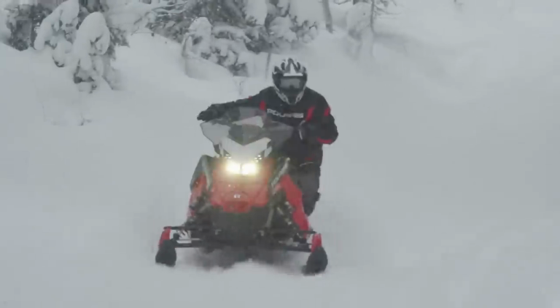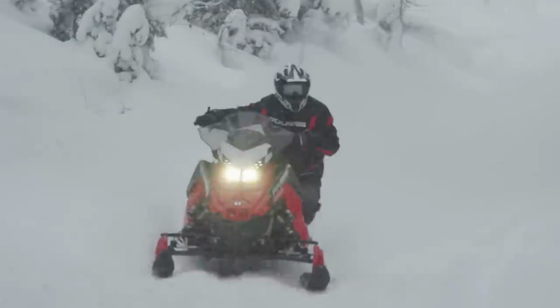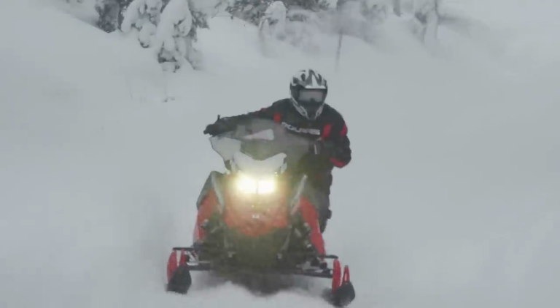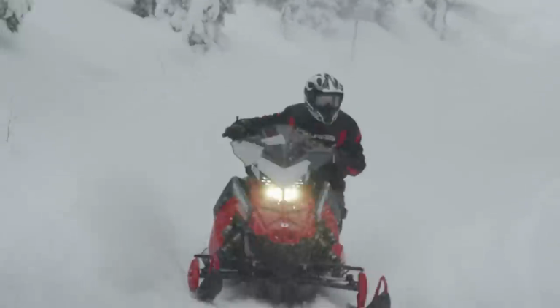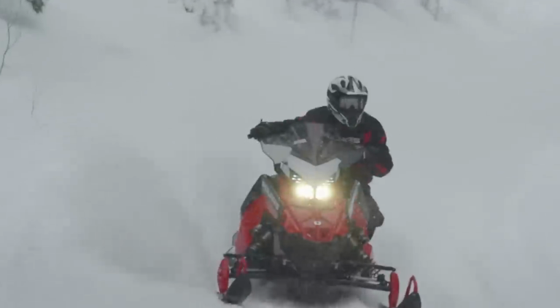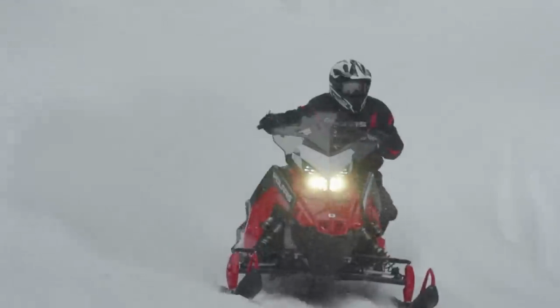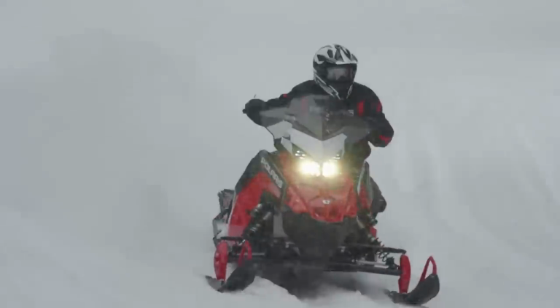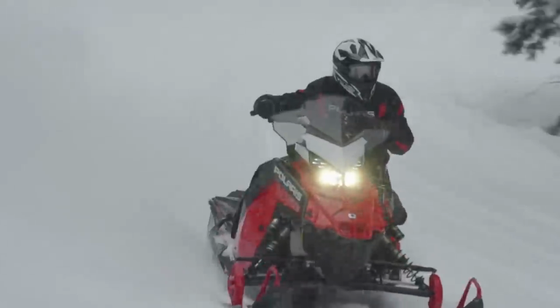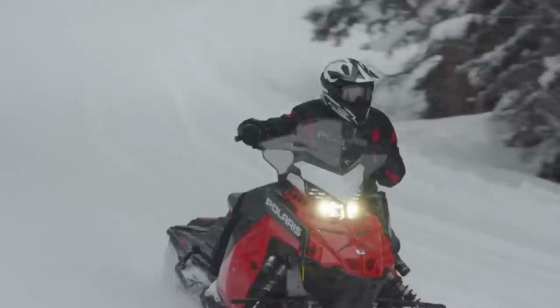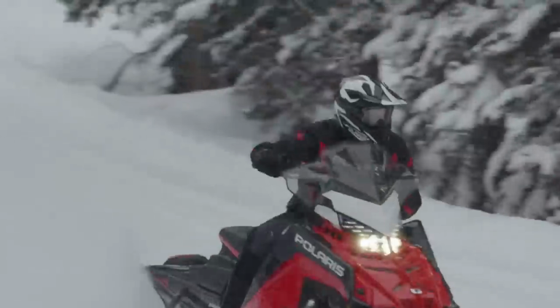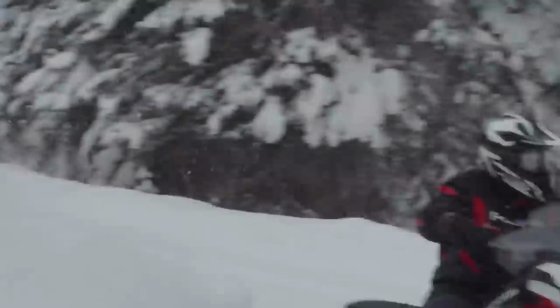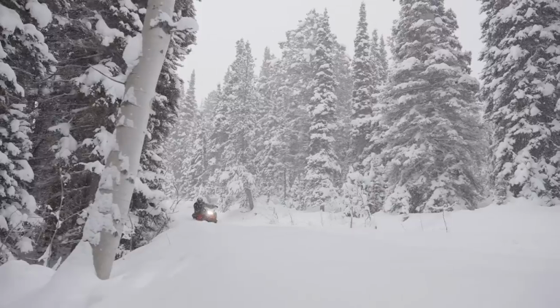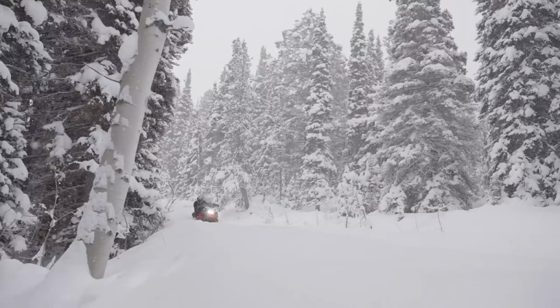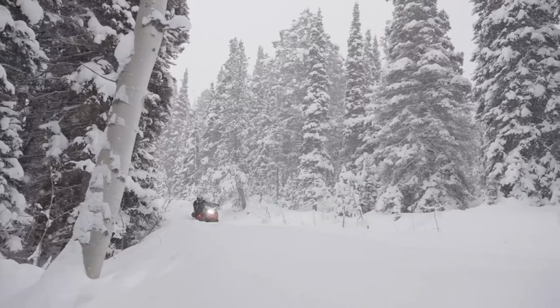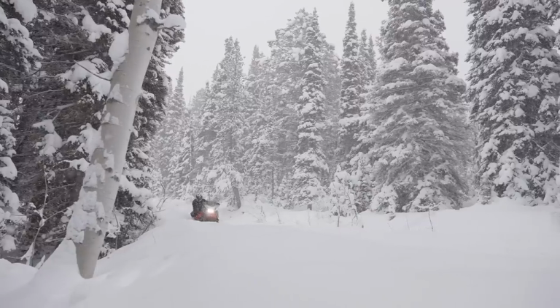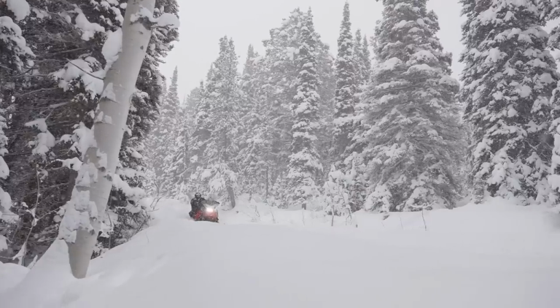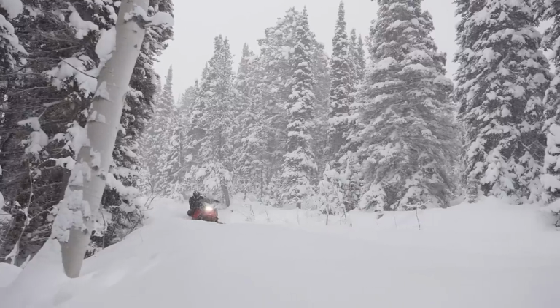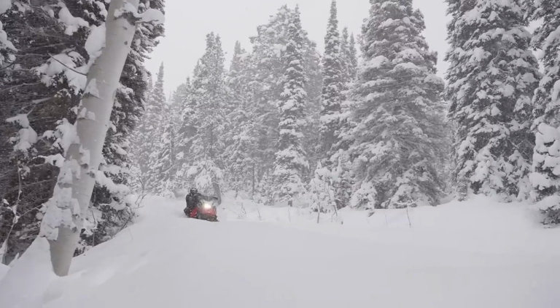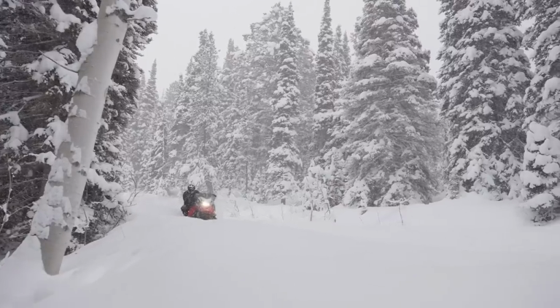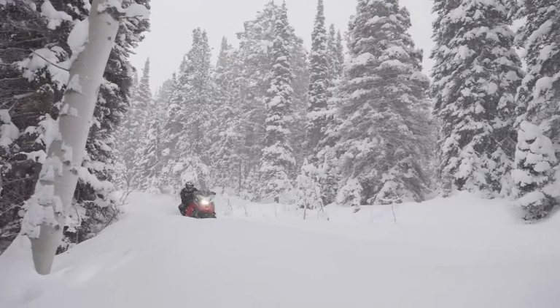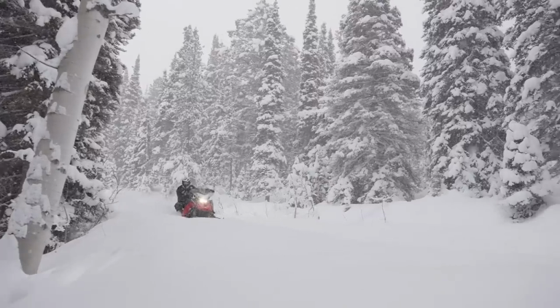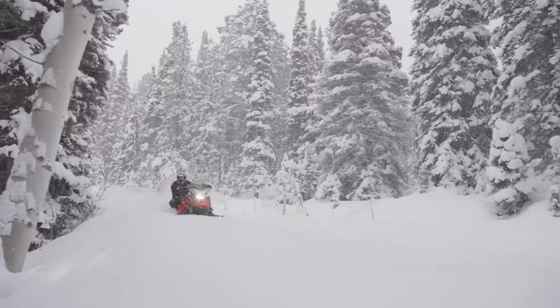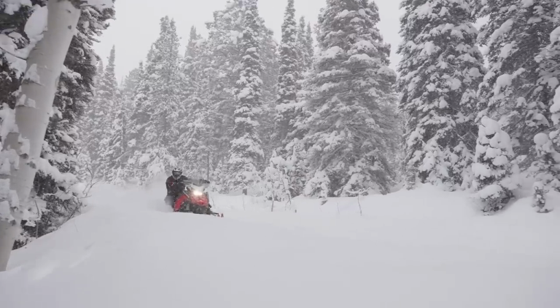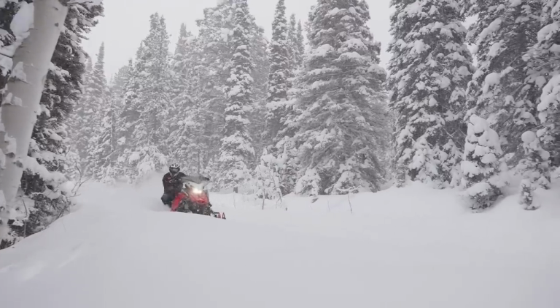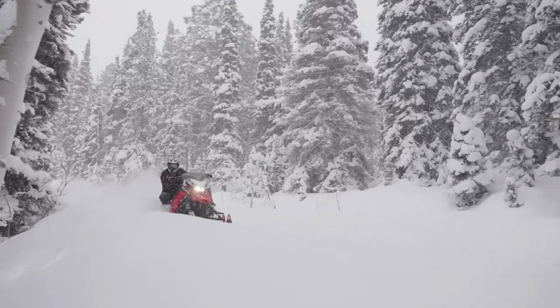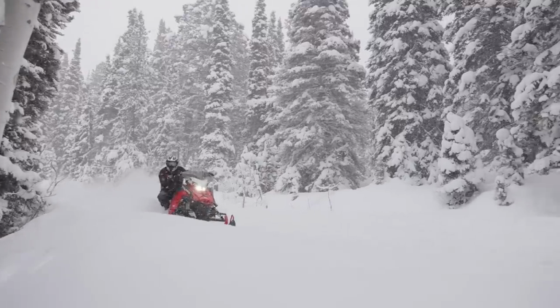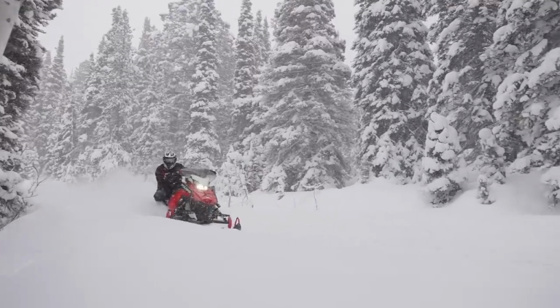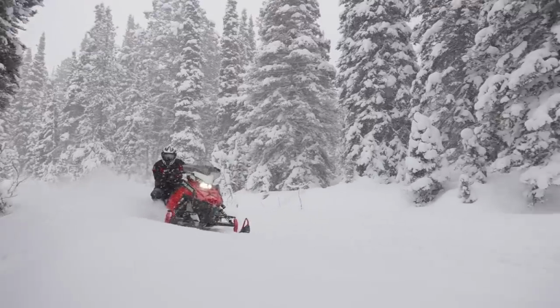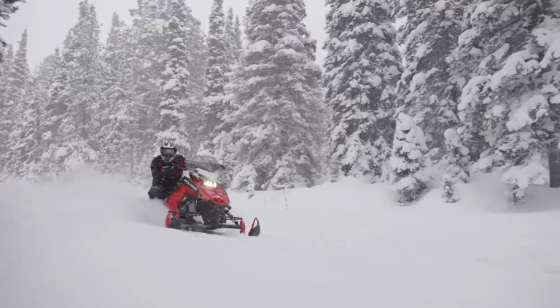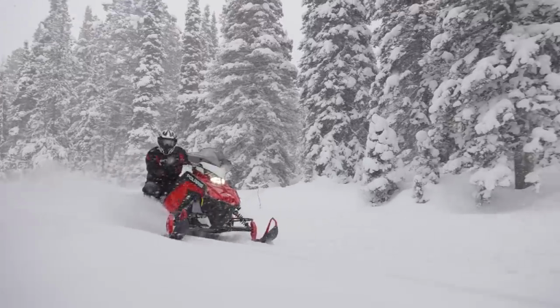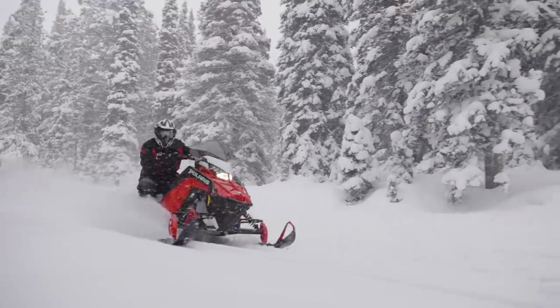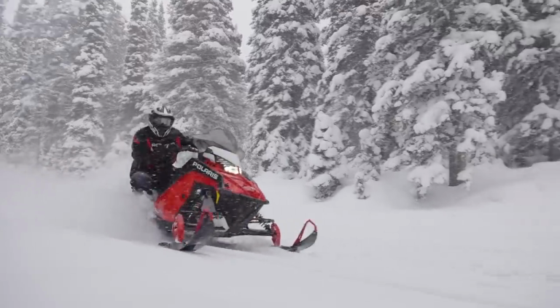The Adventure has also been moved to the Matrix and is available only with a 137 skid, but with both engine options and with the 7S display.